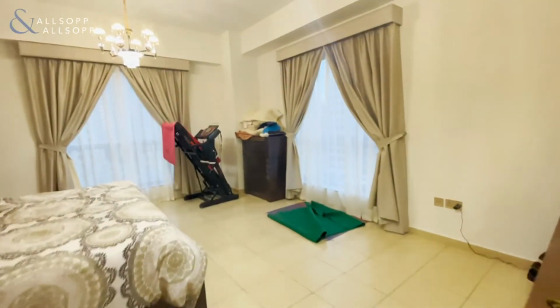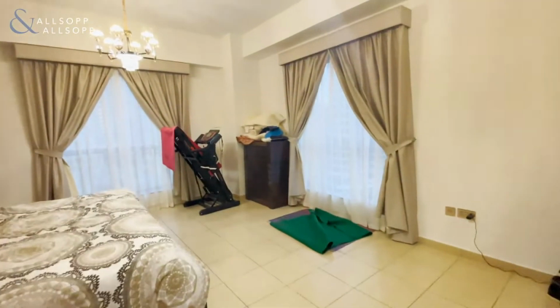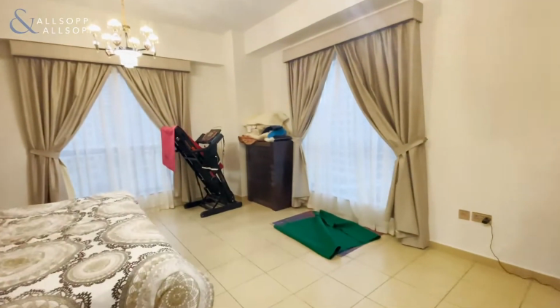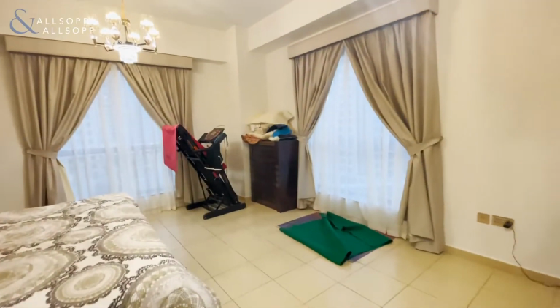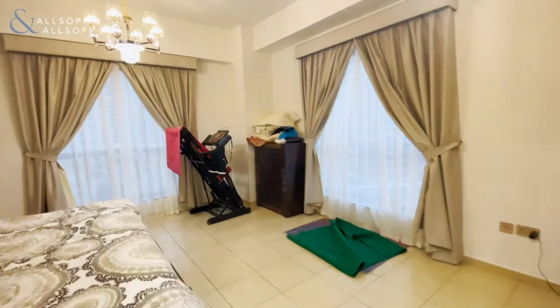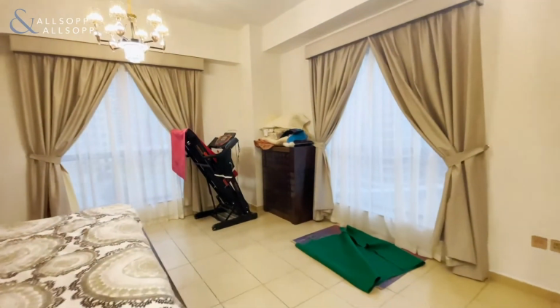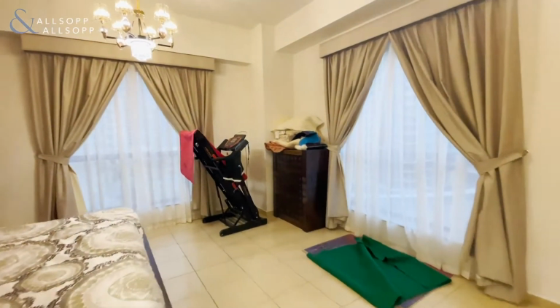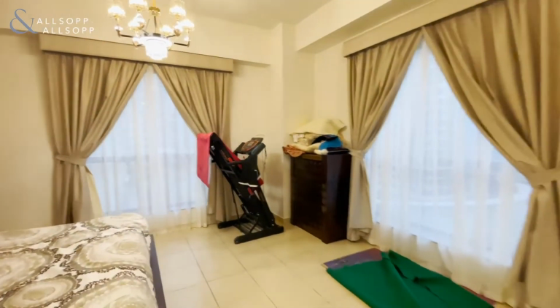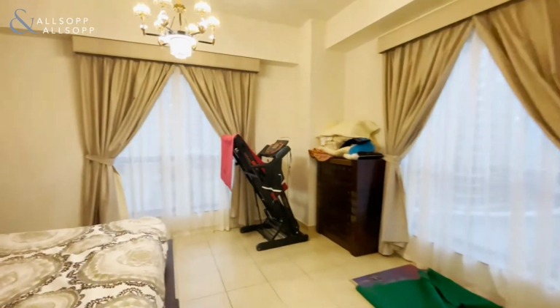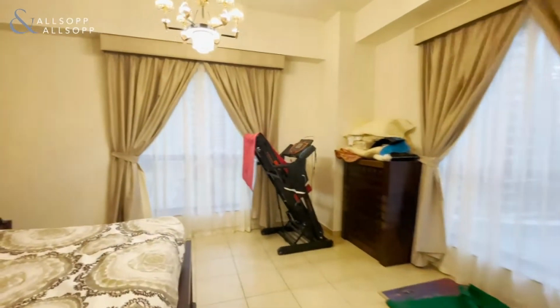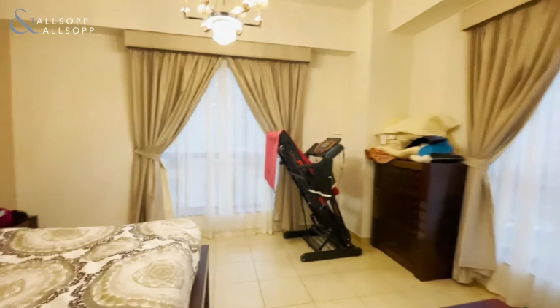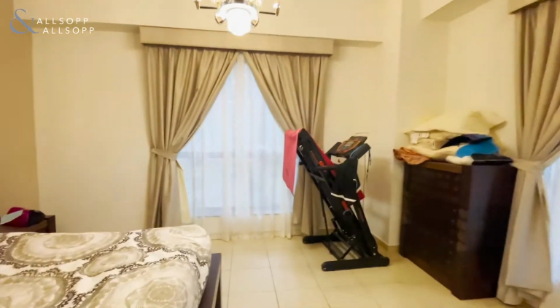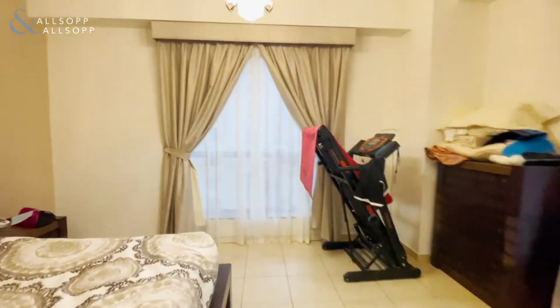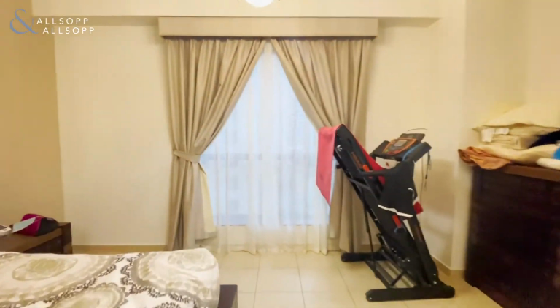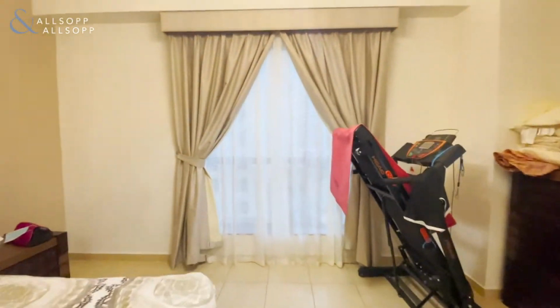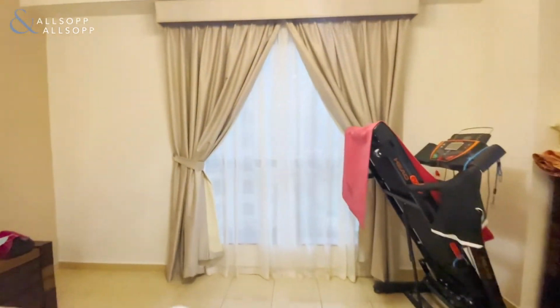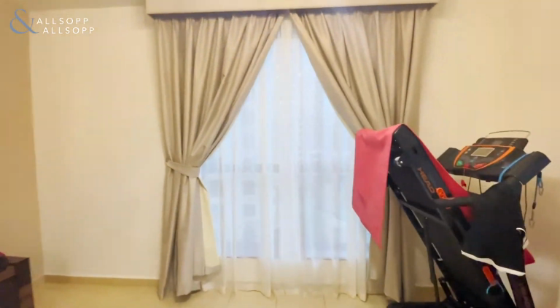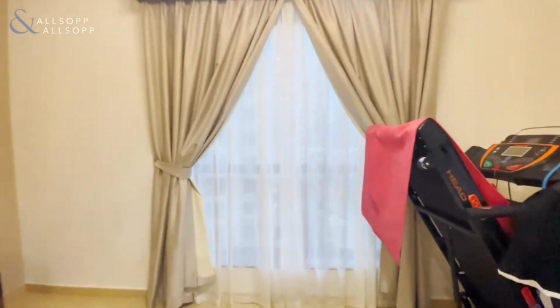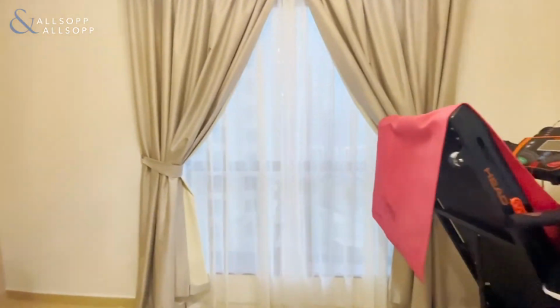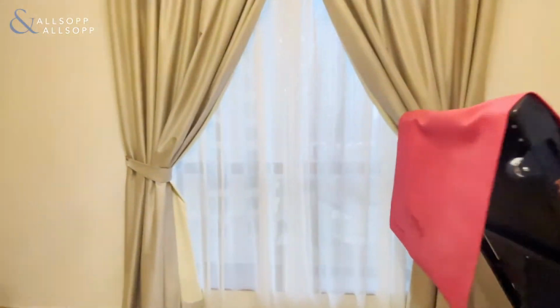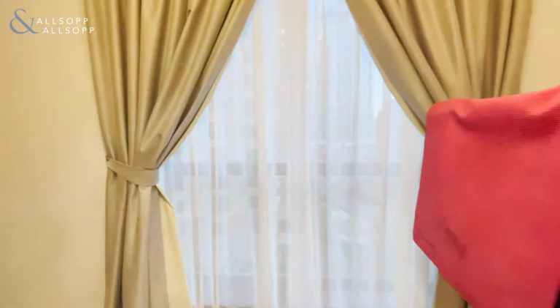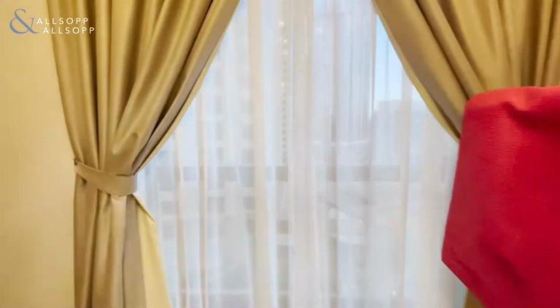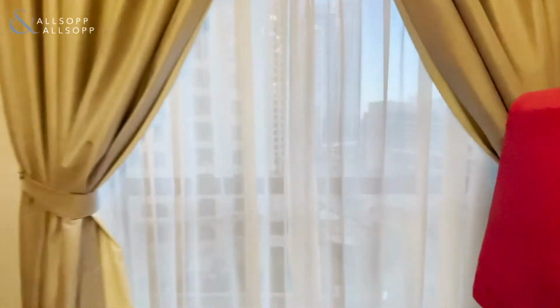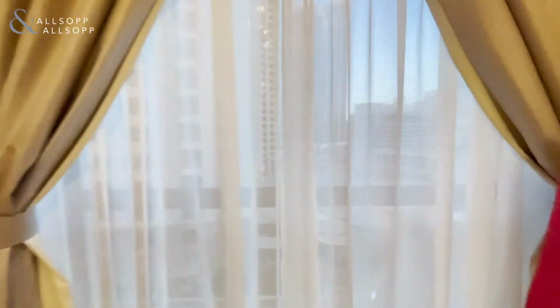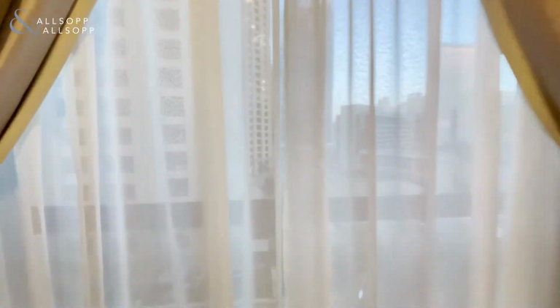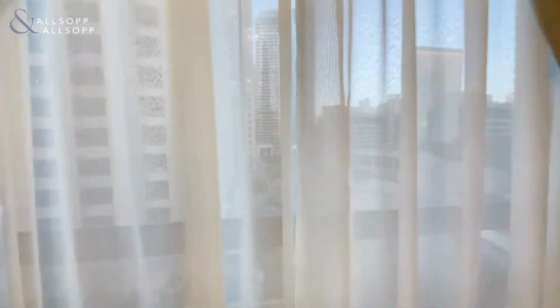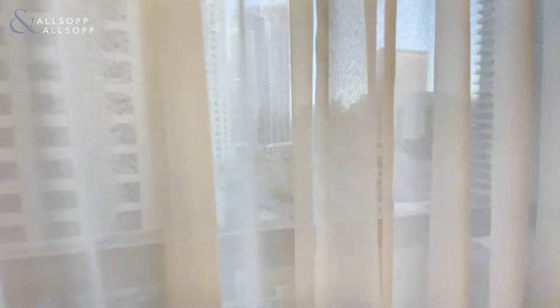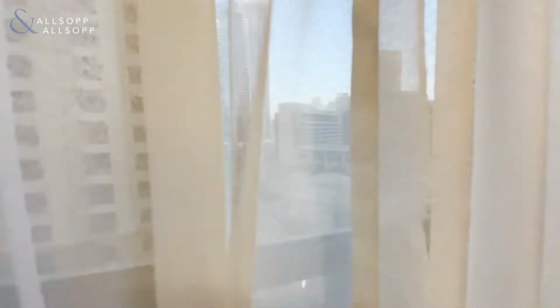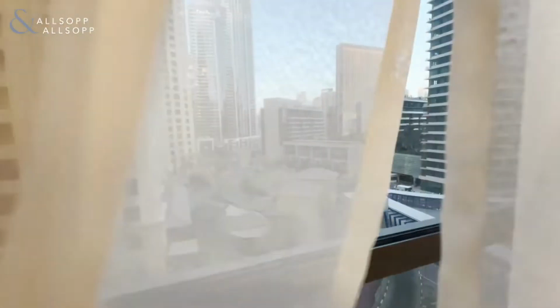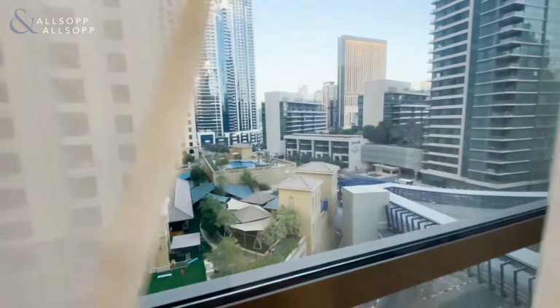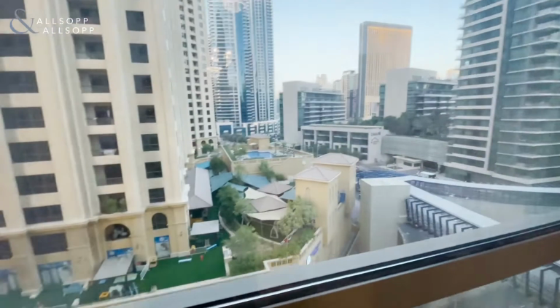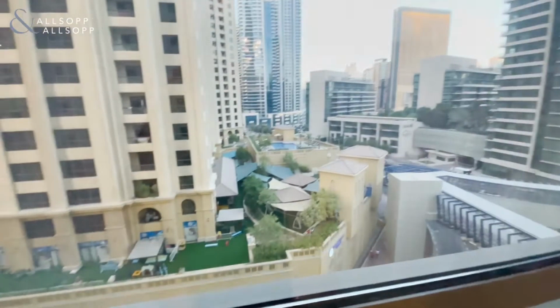So if you are interested in having a look at this property, please don't hesitate to contact me on the details below.